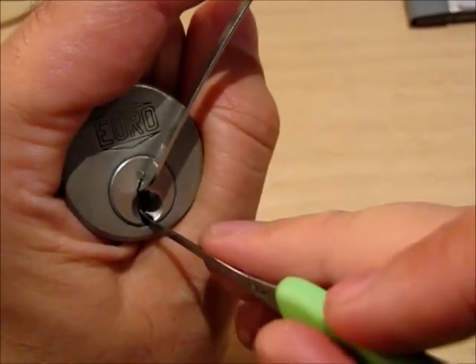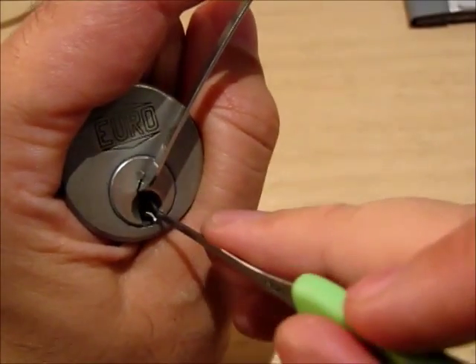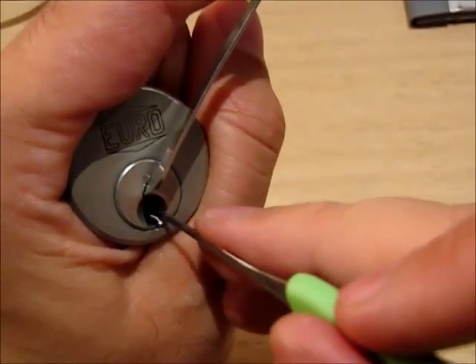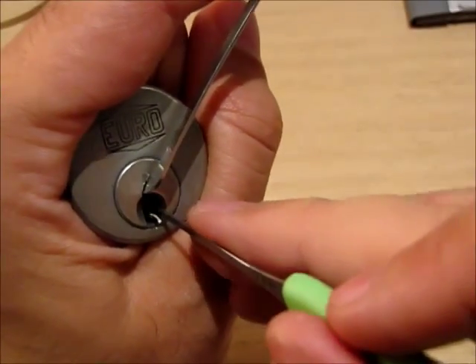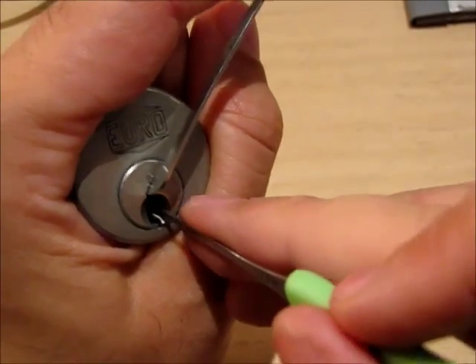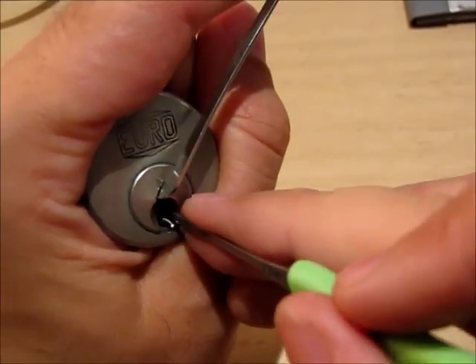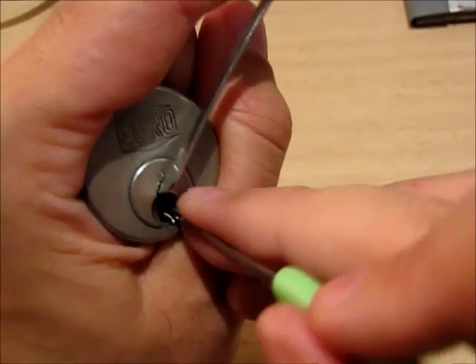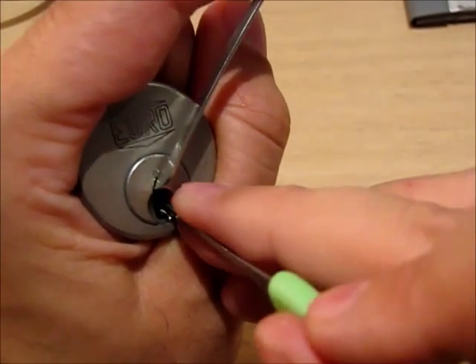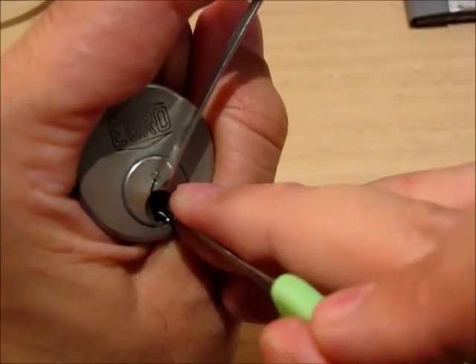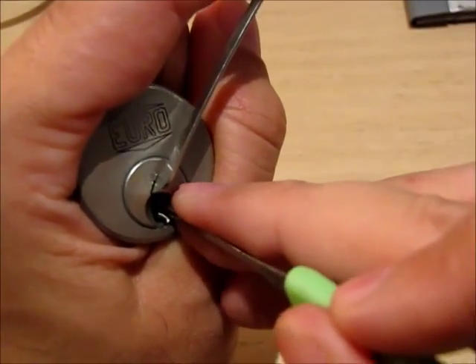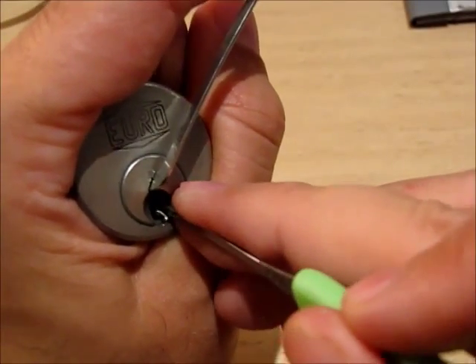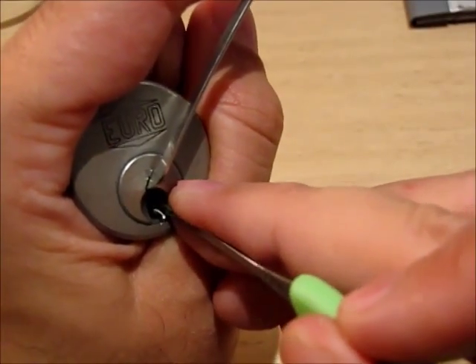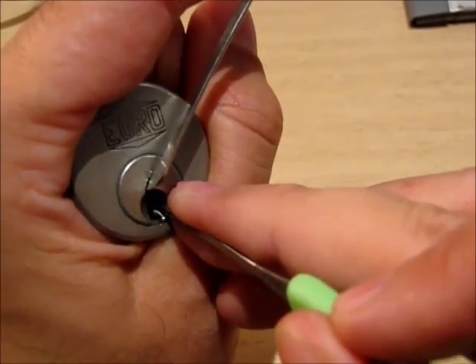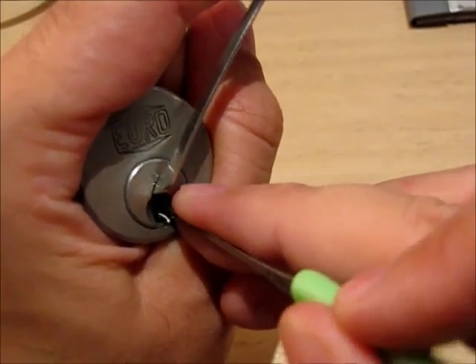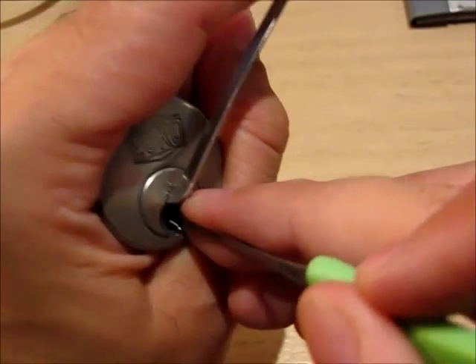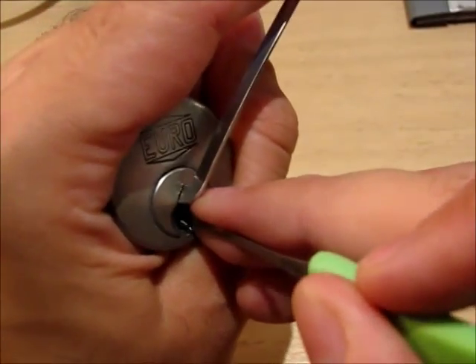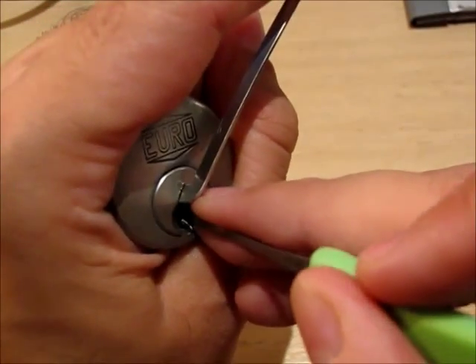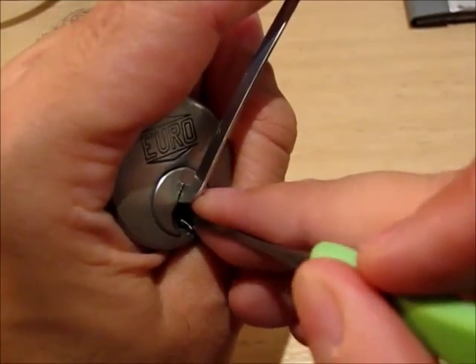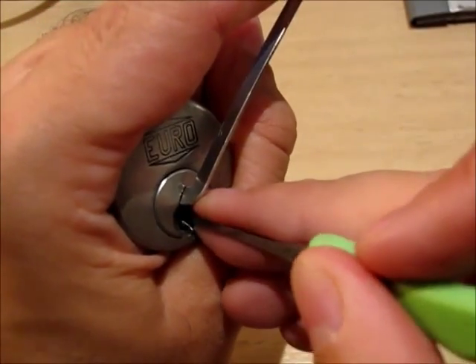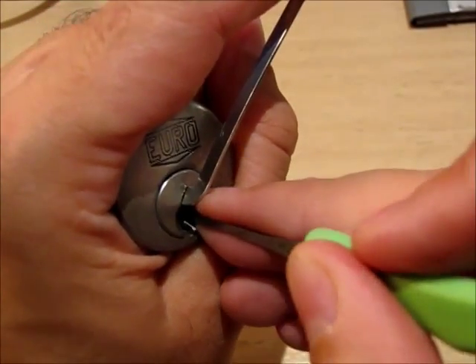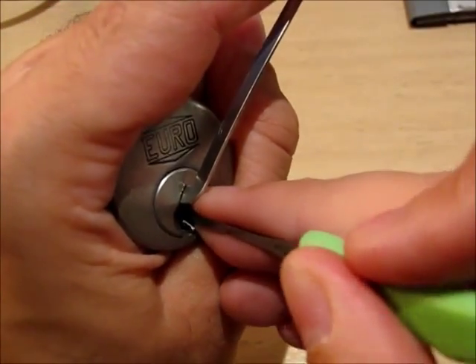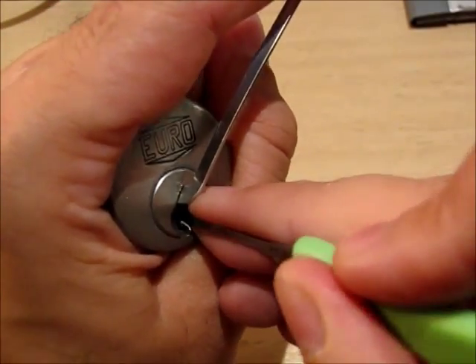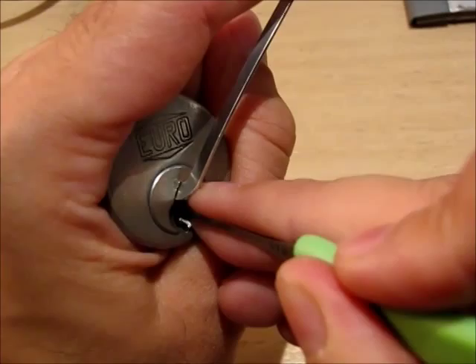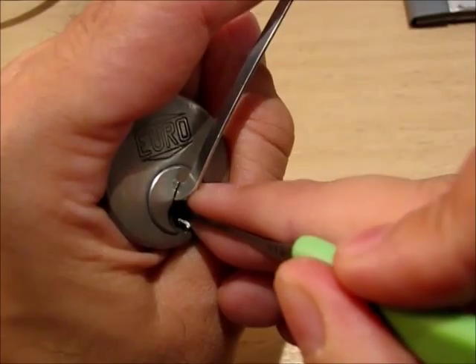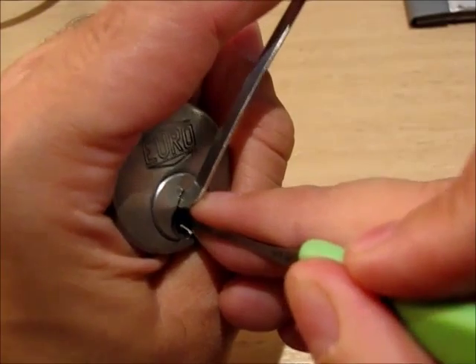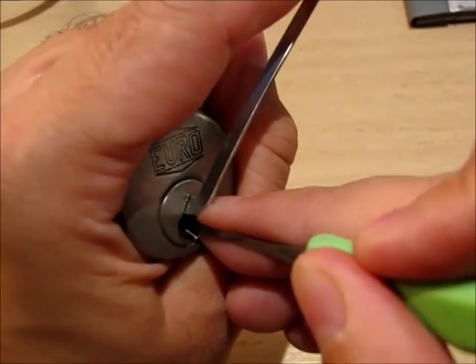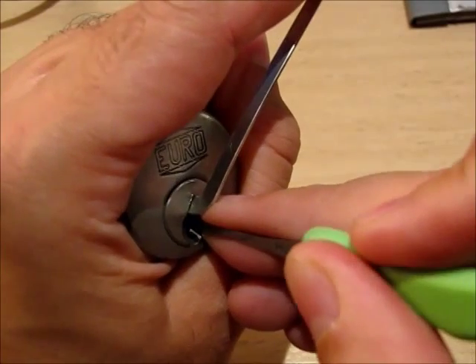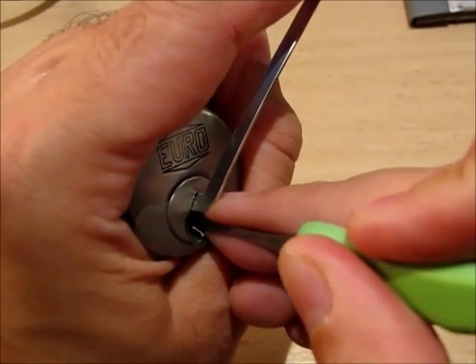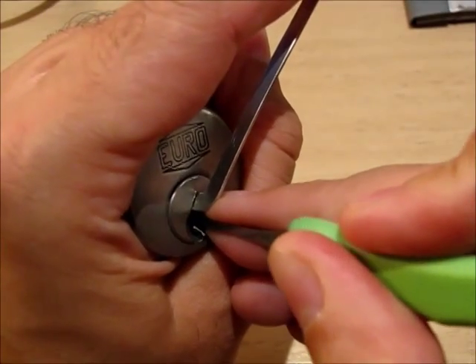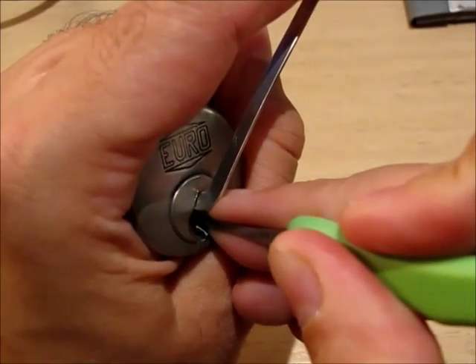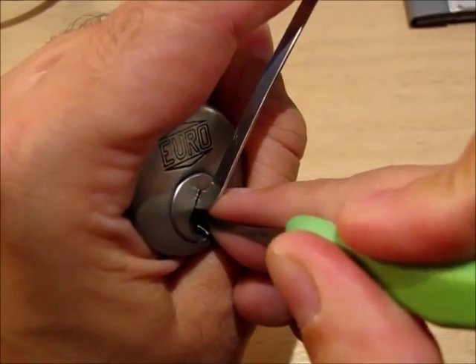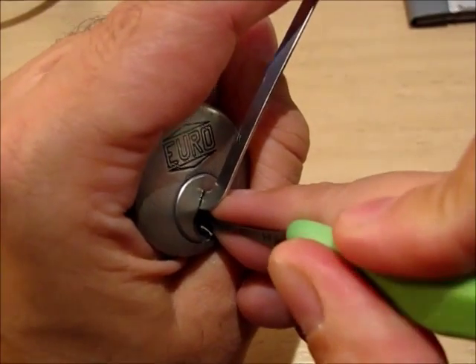Now definitely, now that it's on camera, this lock is making fun of me.